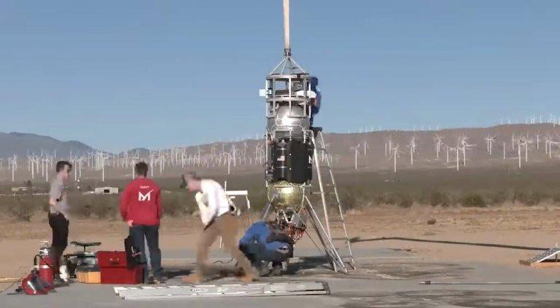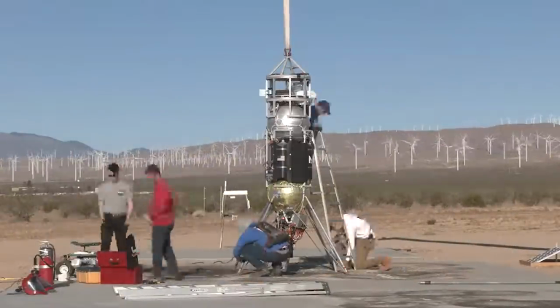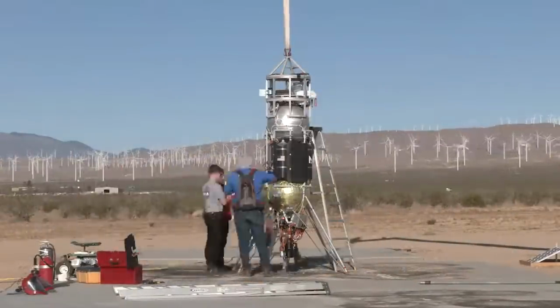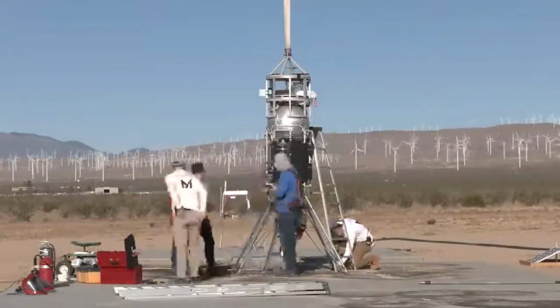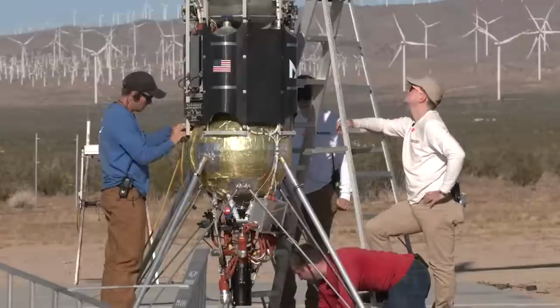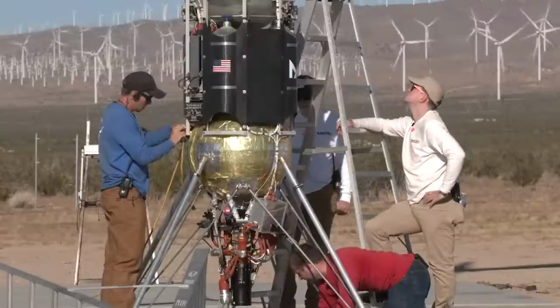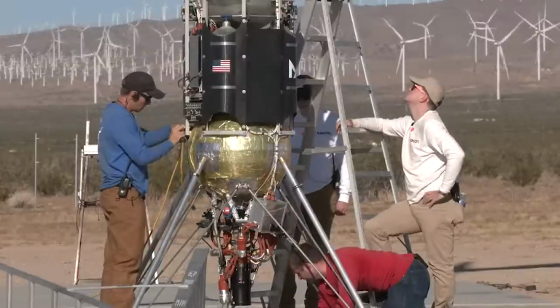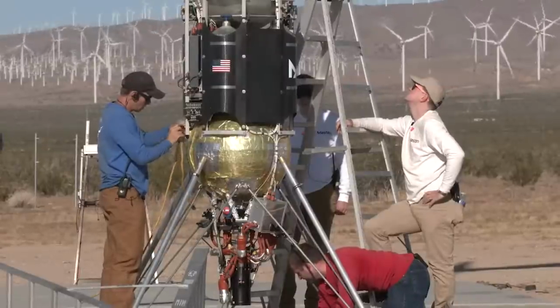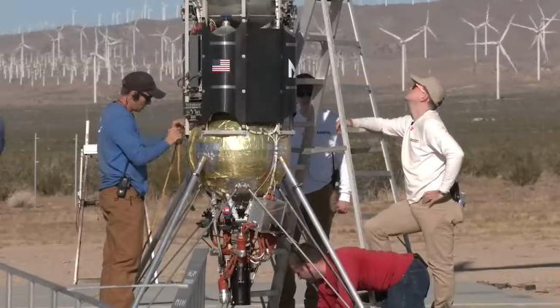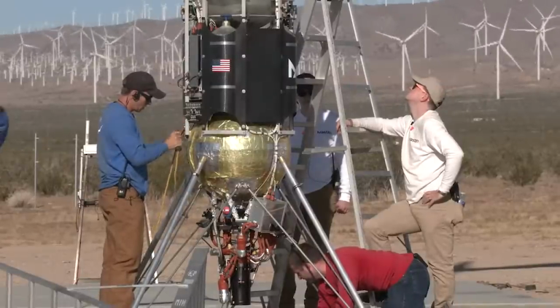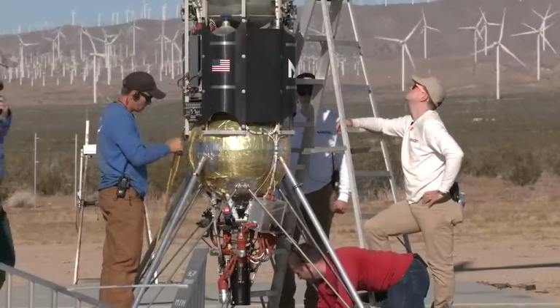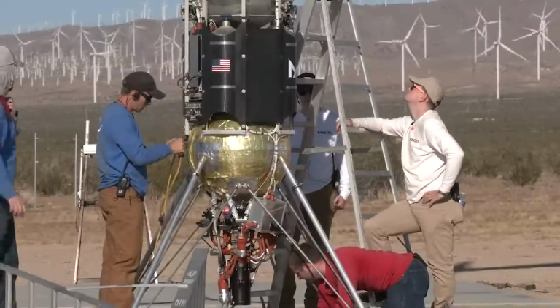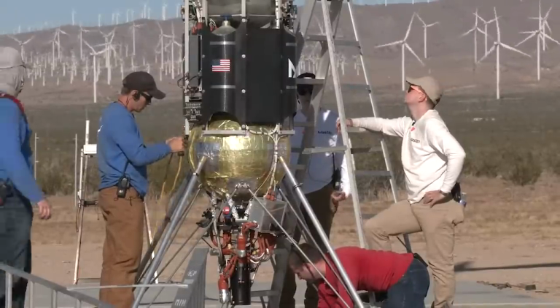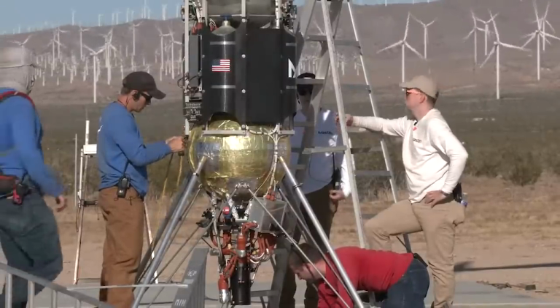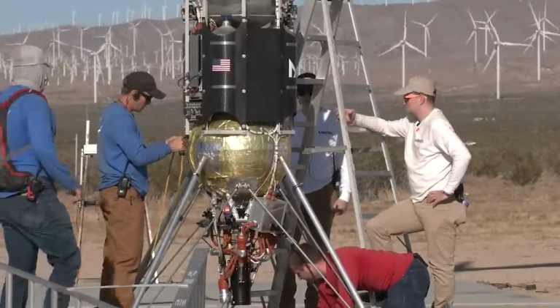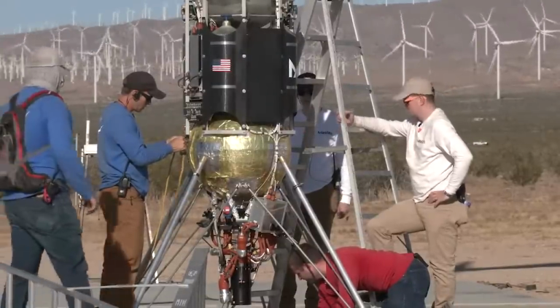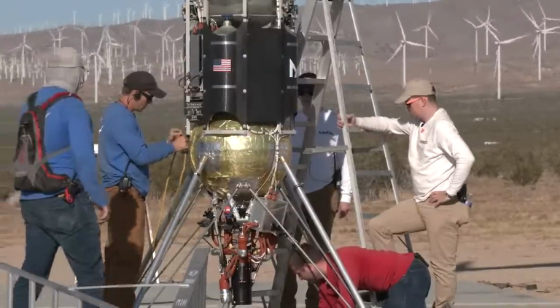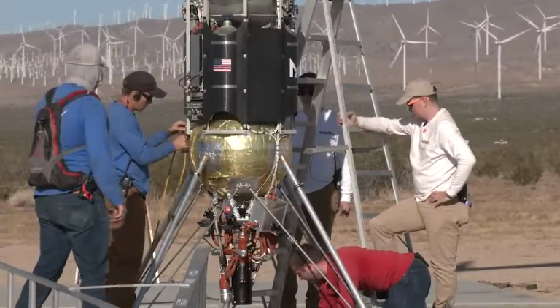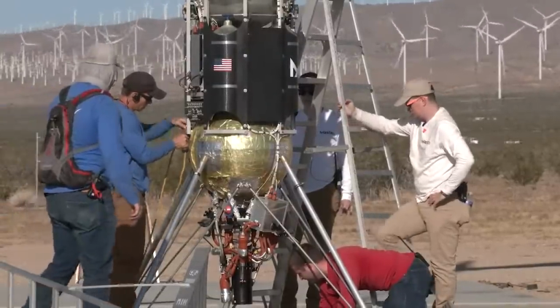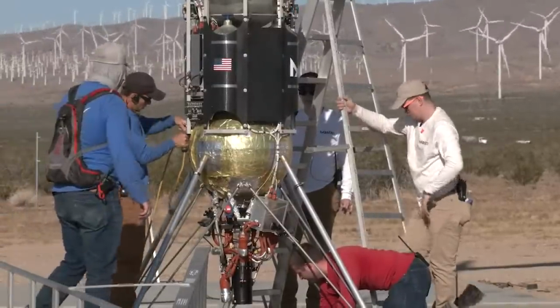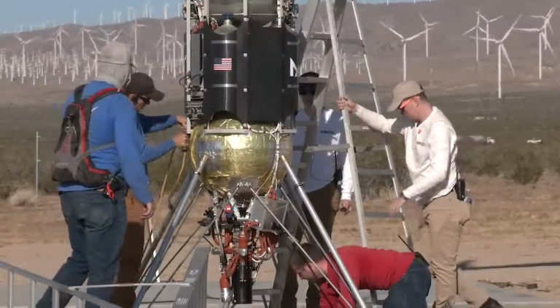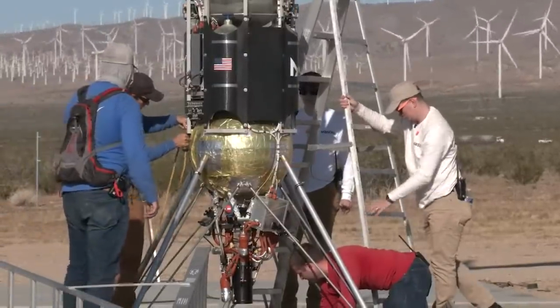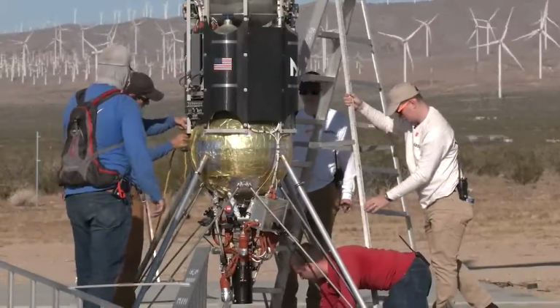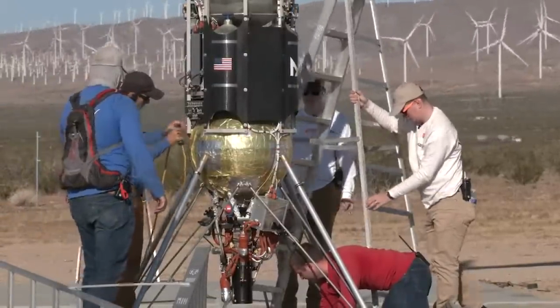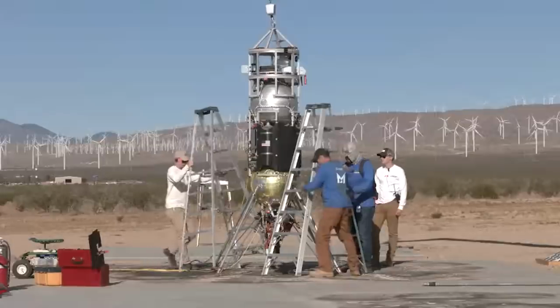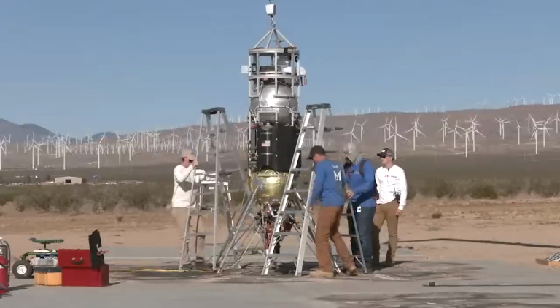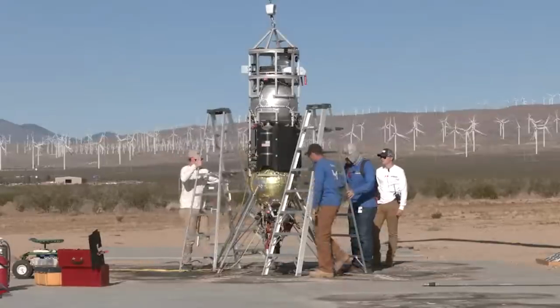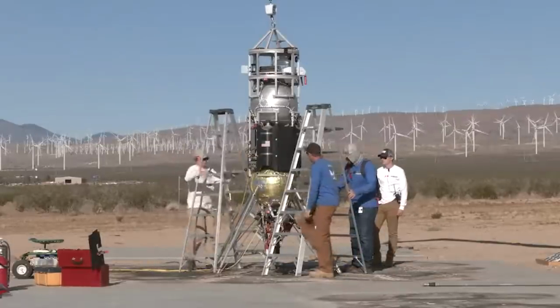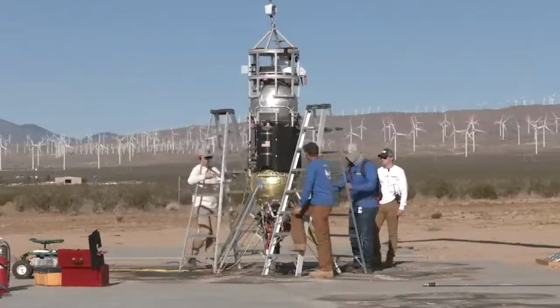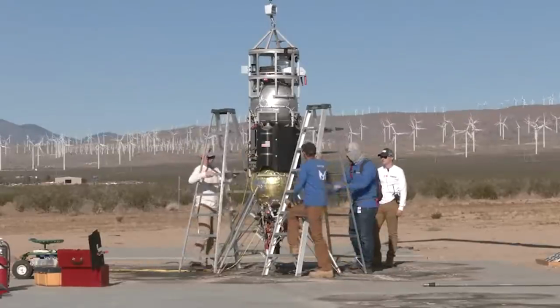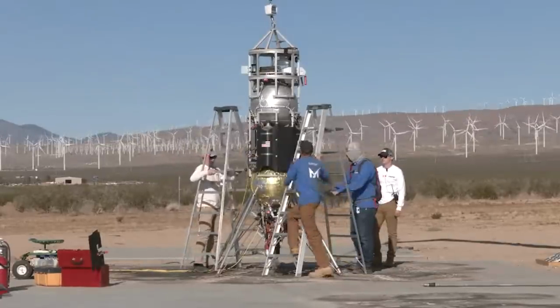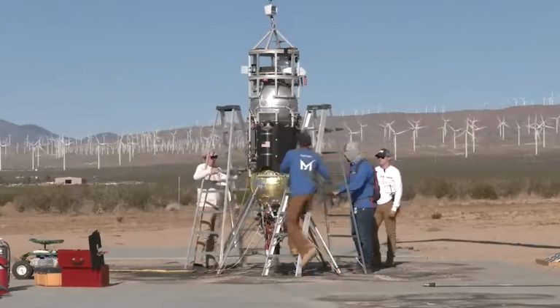Confirming that test site's up, vehicle and payload are good, and we're ready to start the checklist.